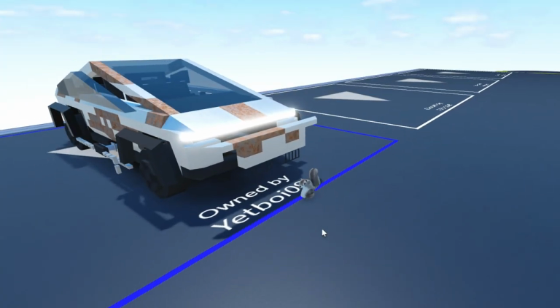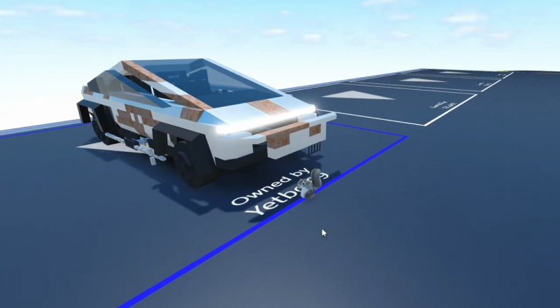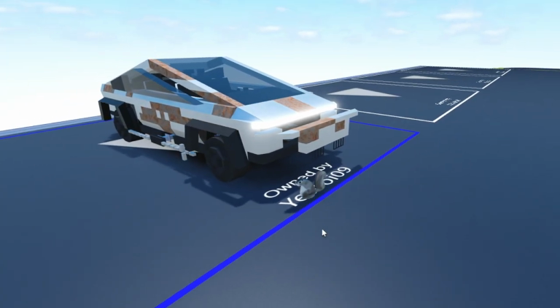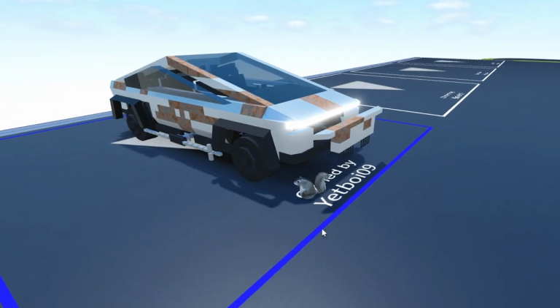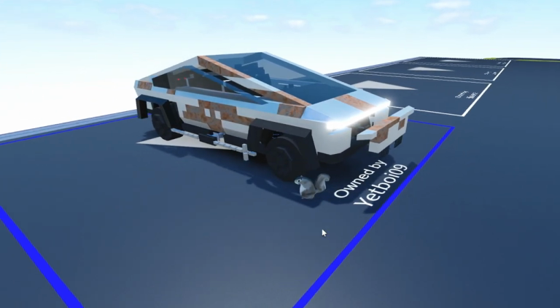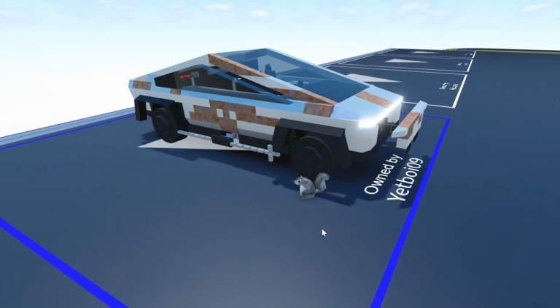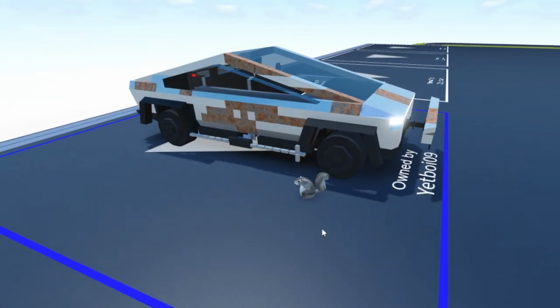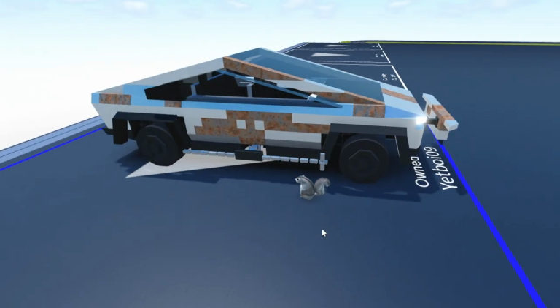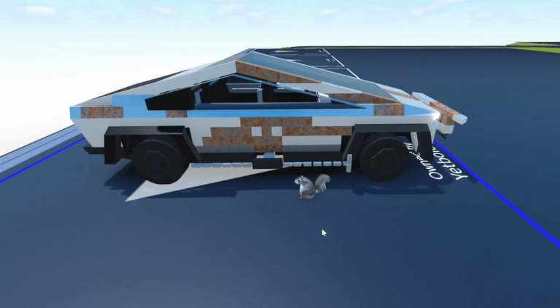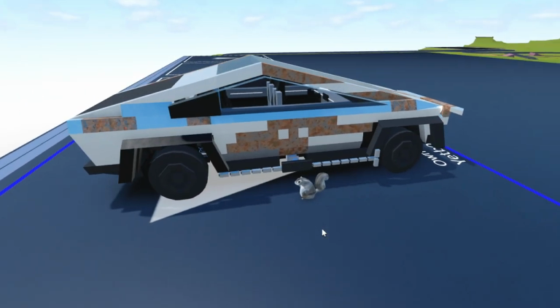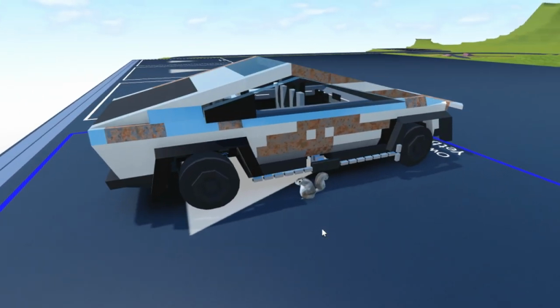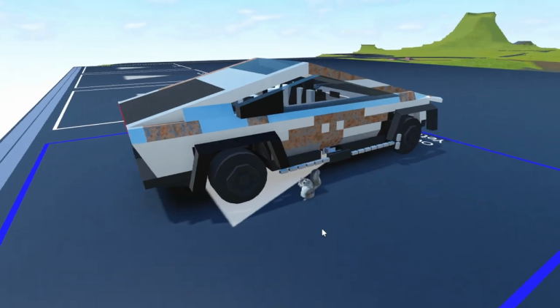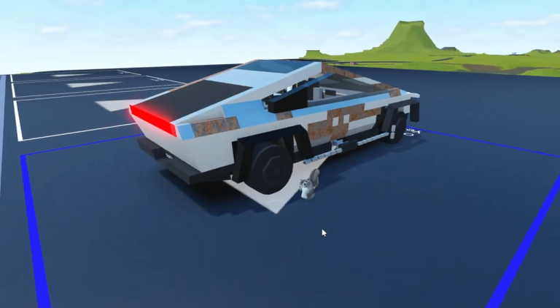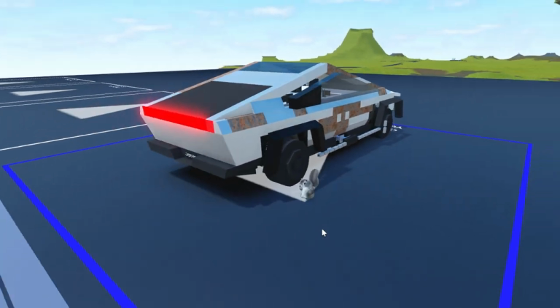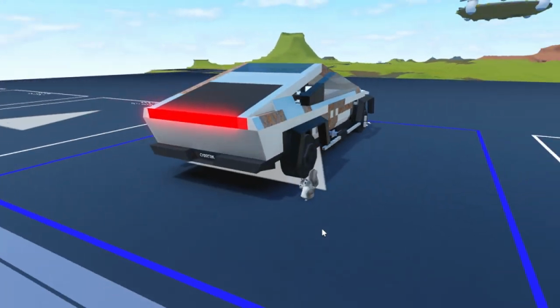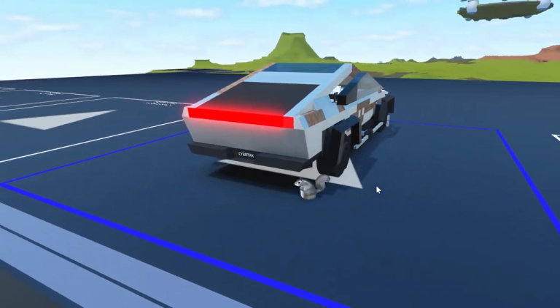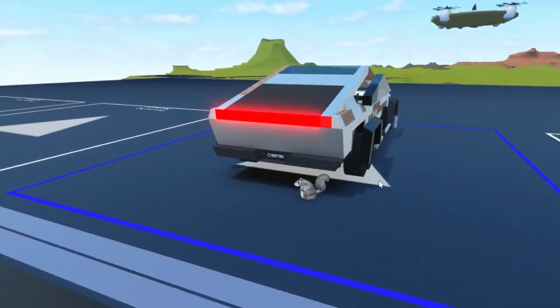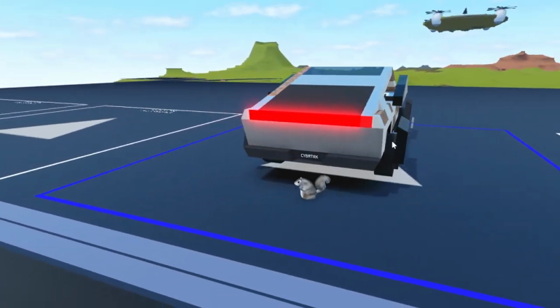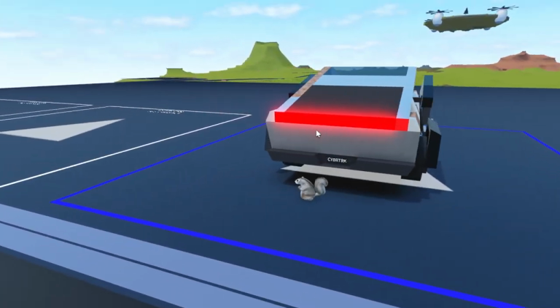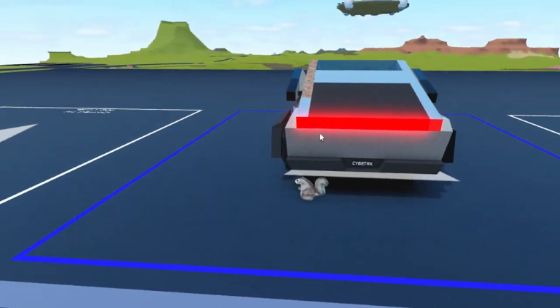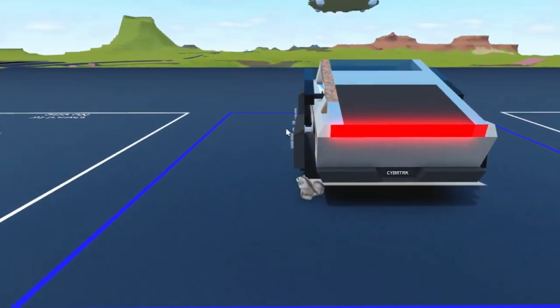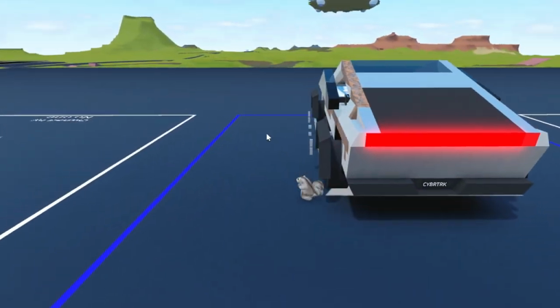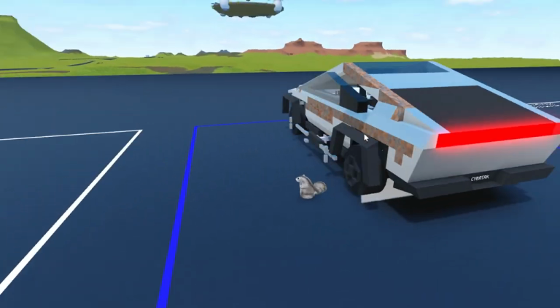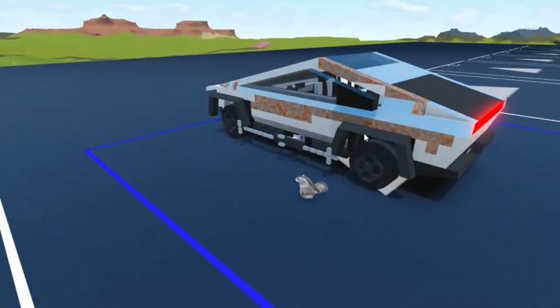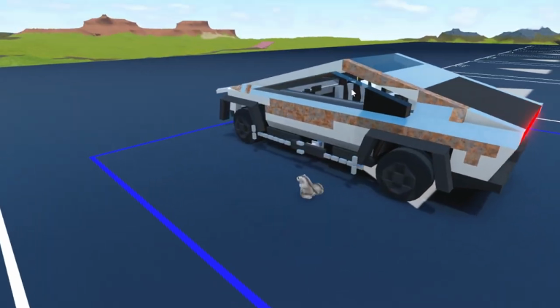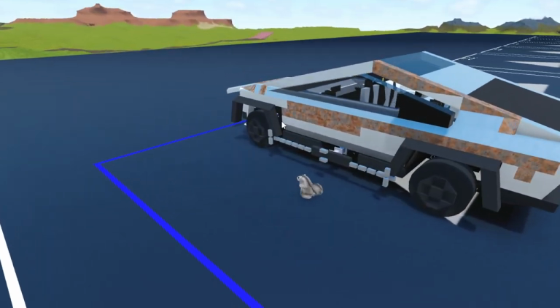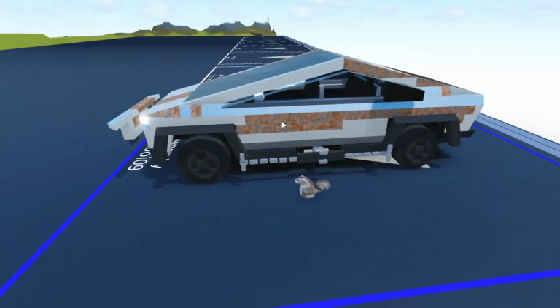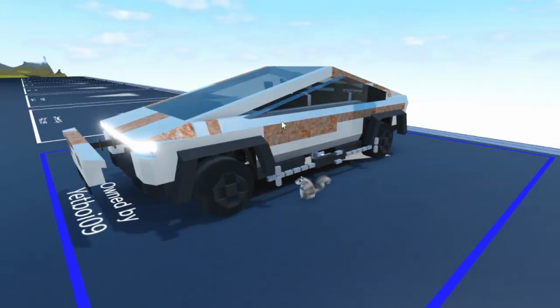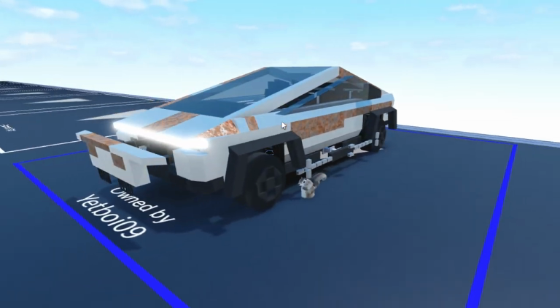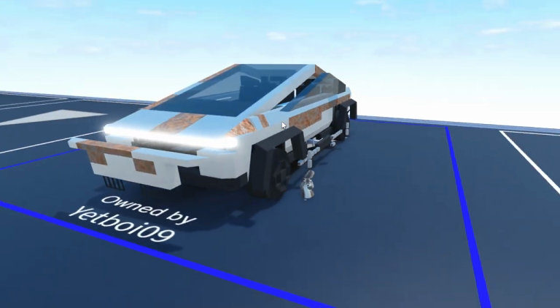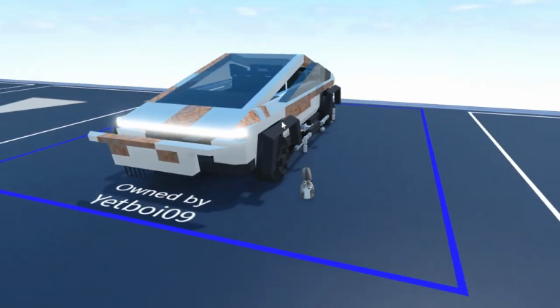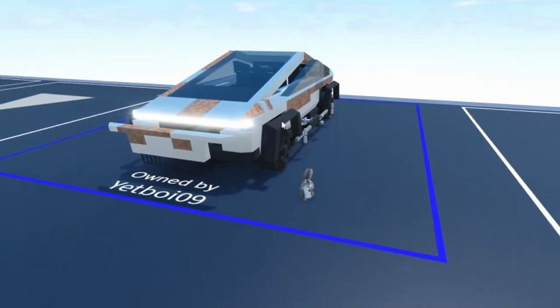And this is what it looks like when it is not spawned. As you can see on the motor lock, and the fenders, the windows, and the headlights.